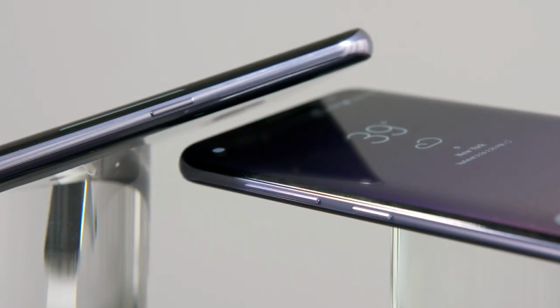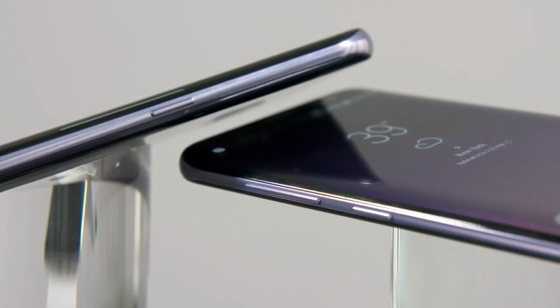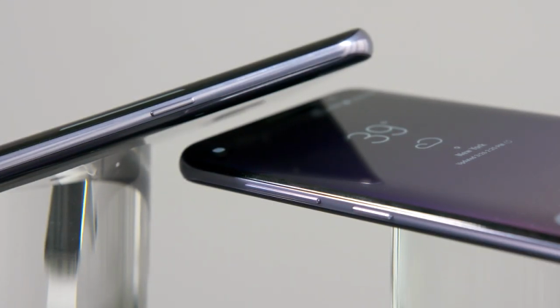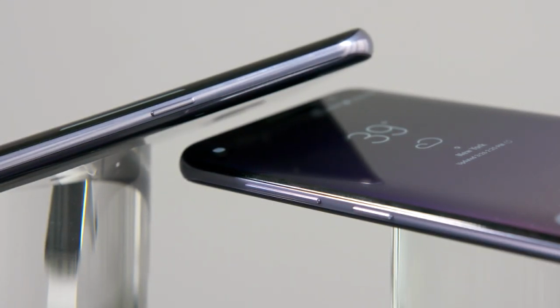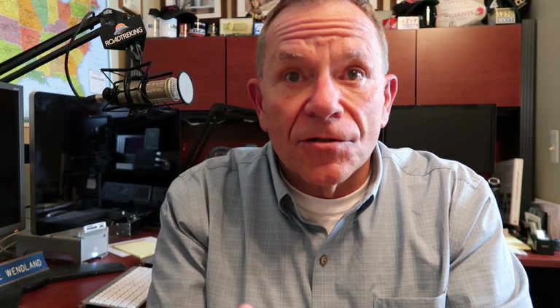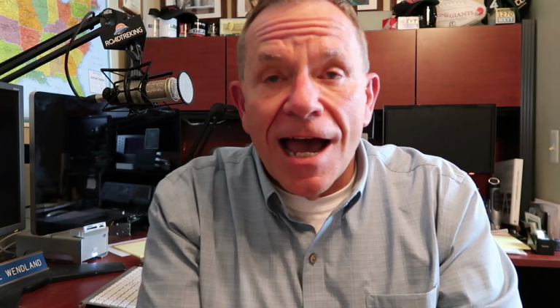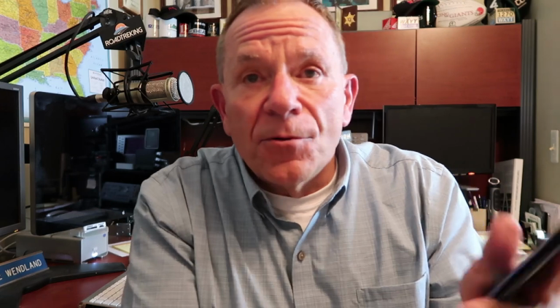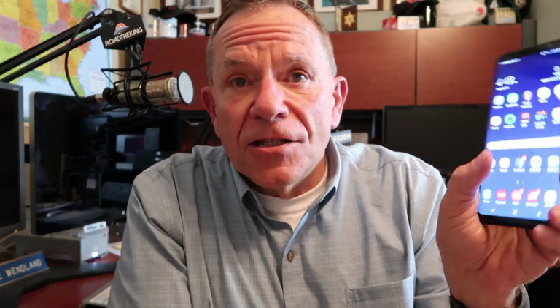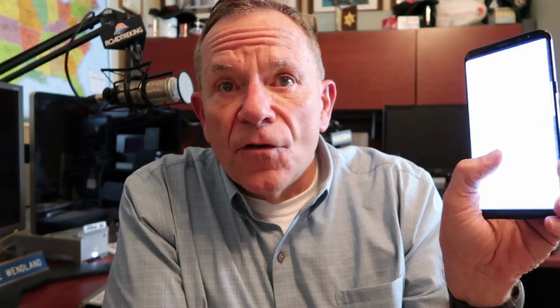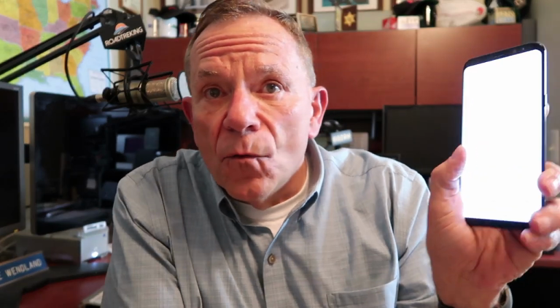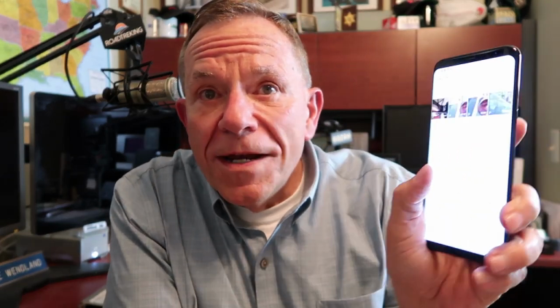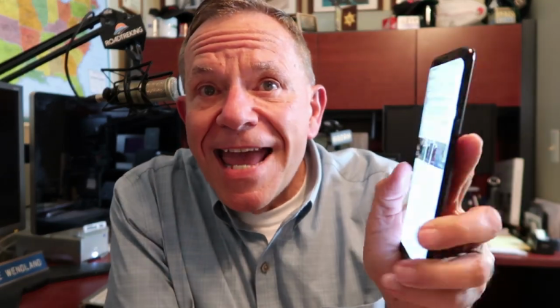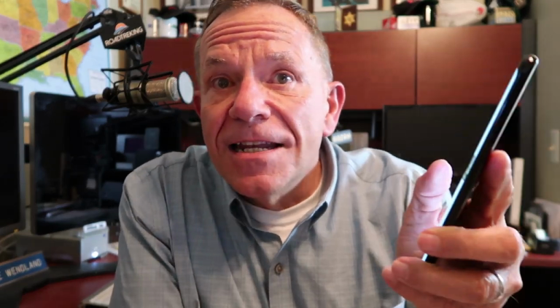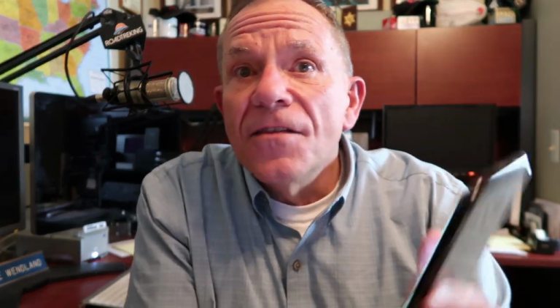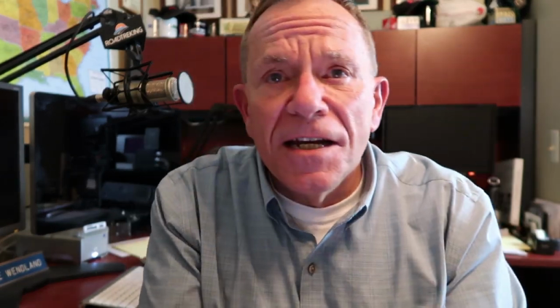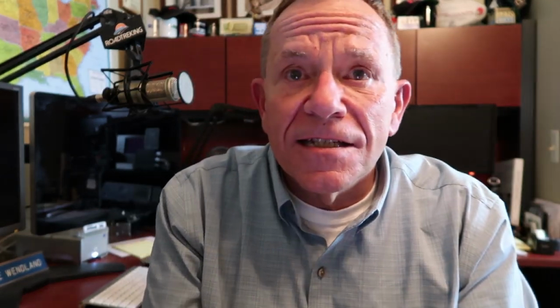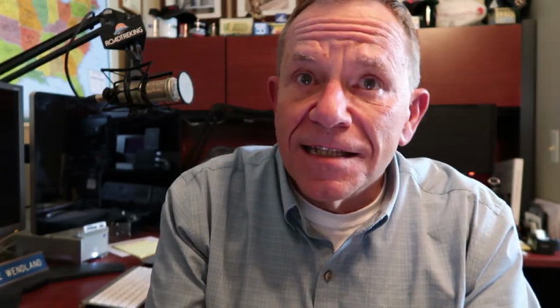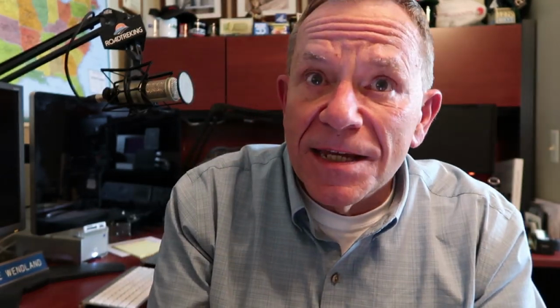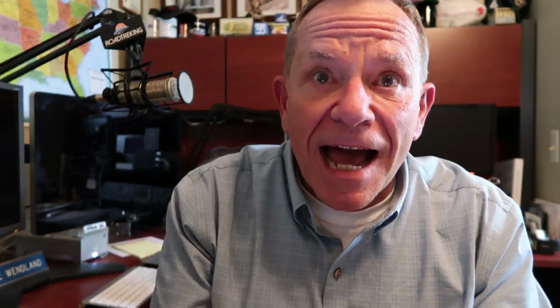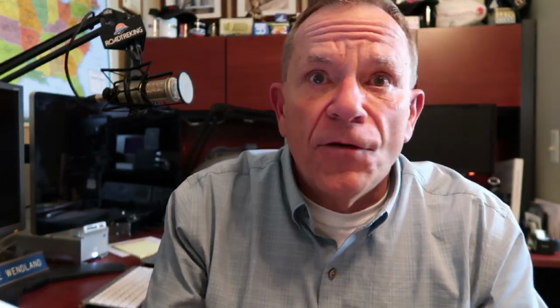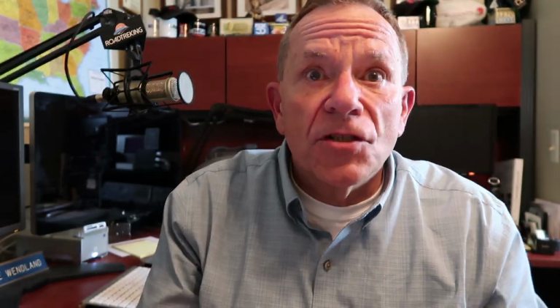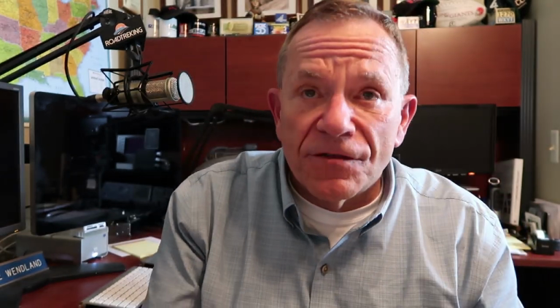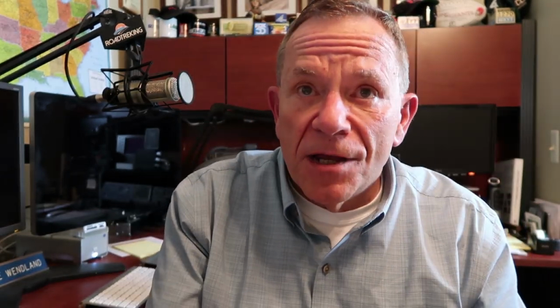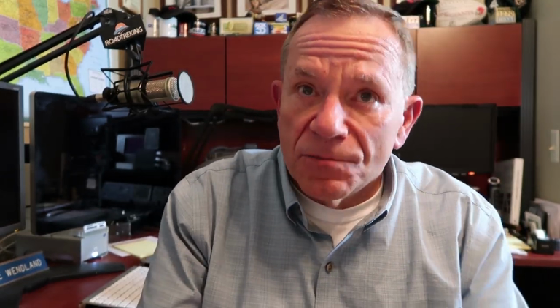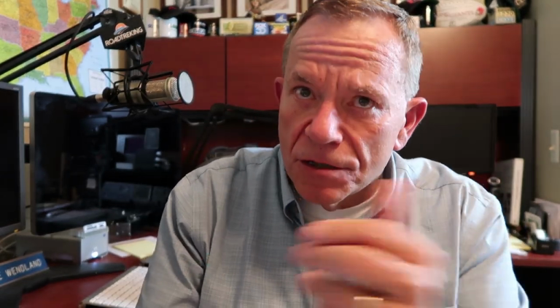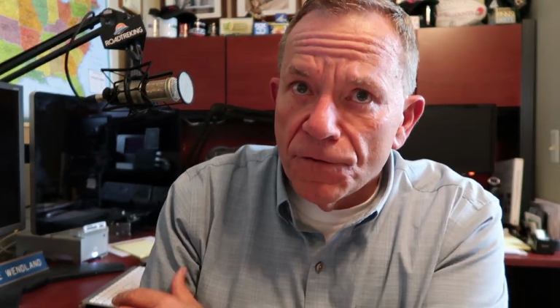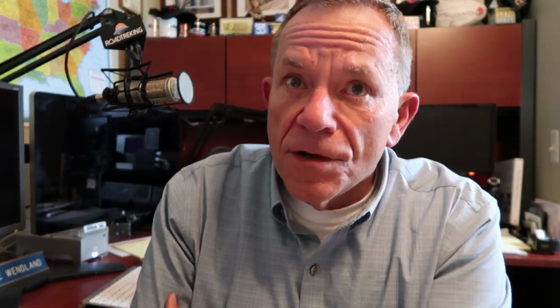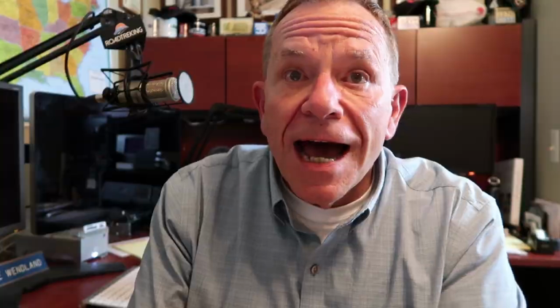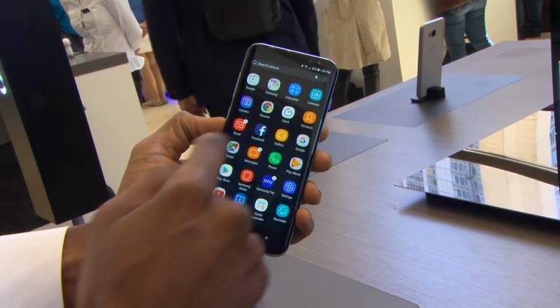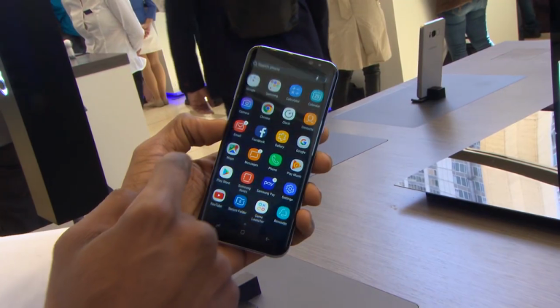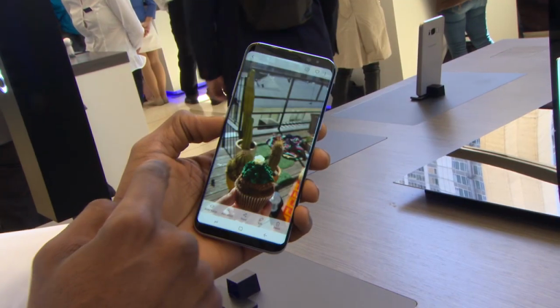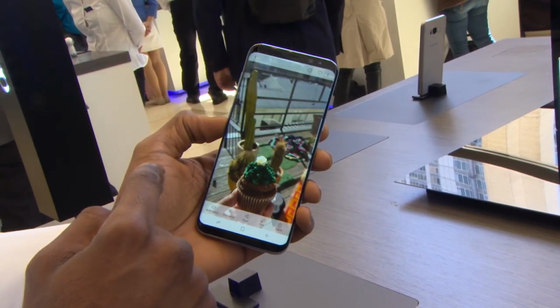It's much easier to operate this phone one-handed than it is the big iPhone 7 Plus, which is the phone I used to use.